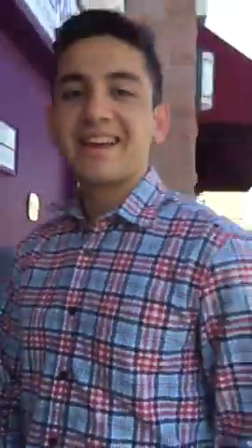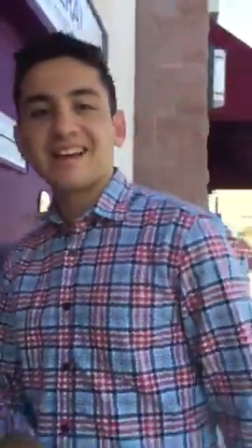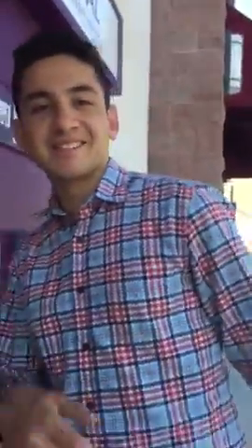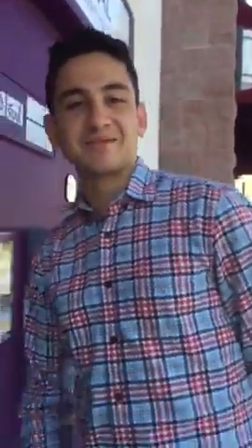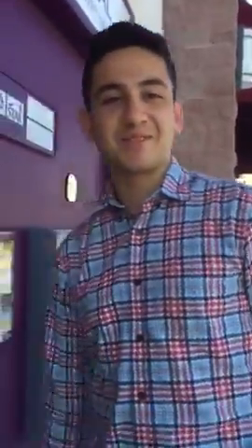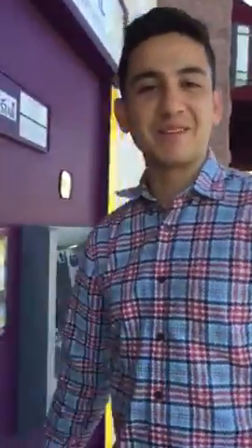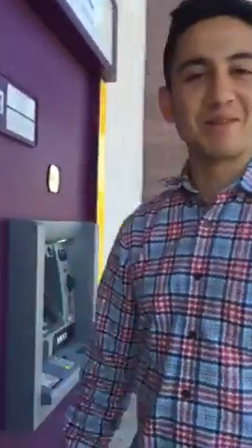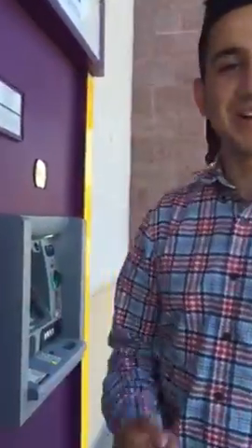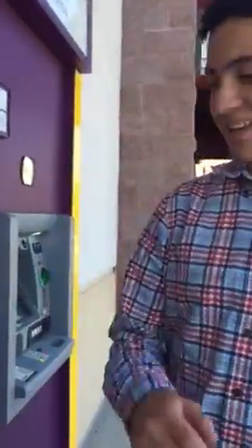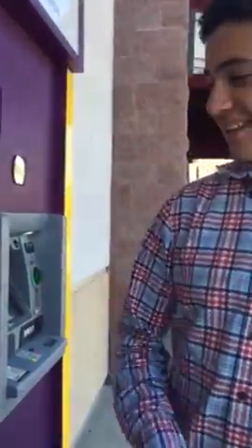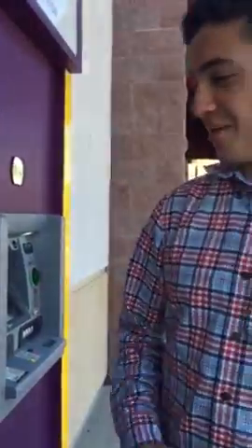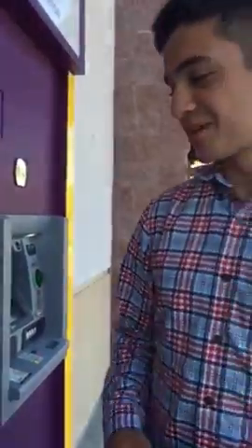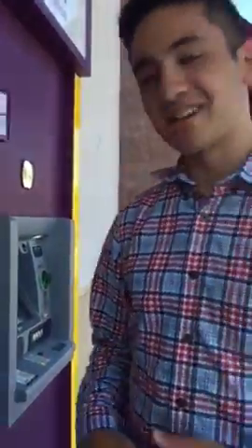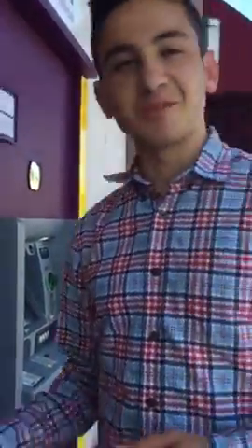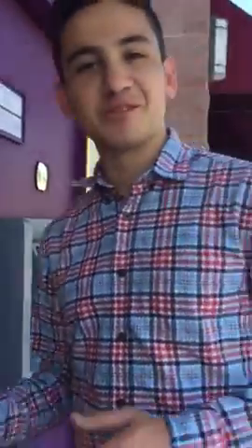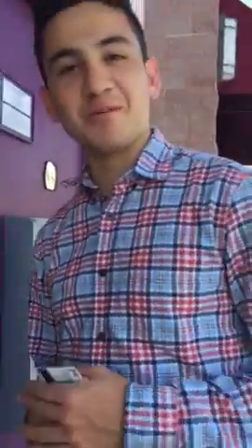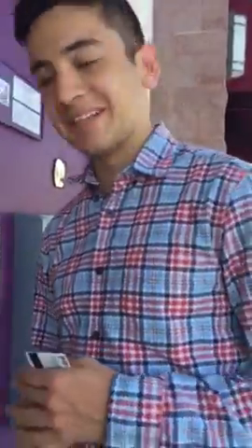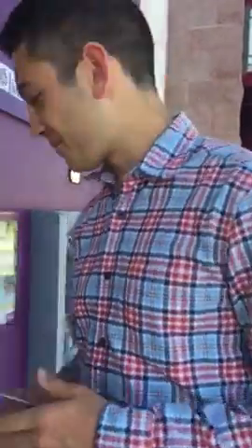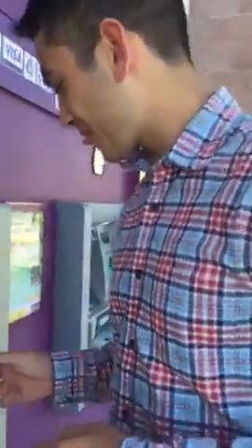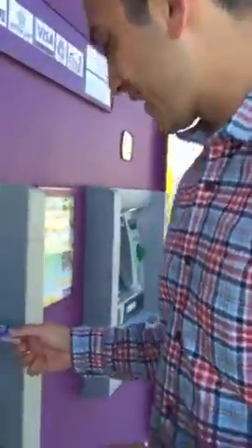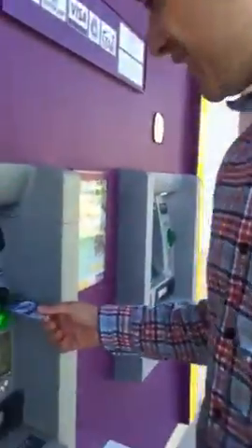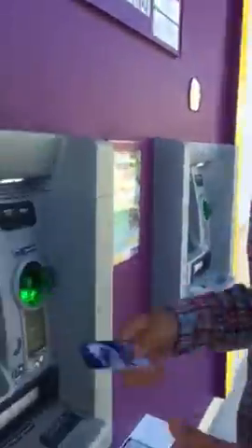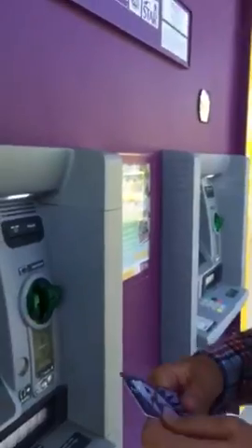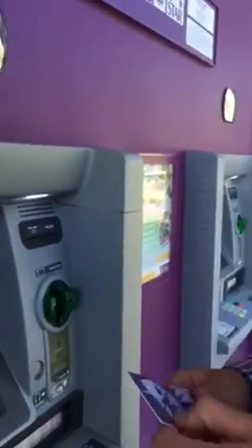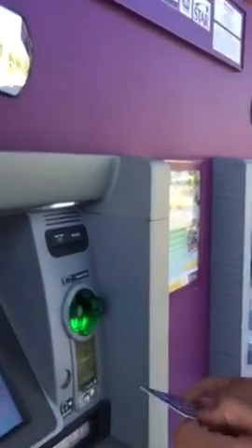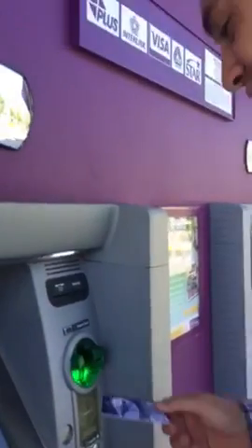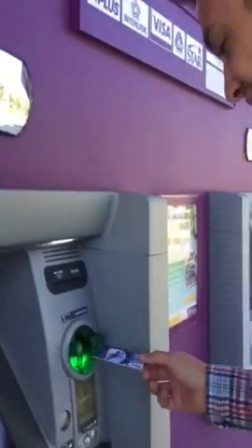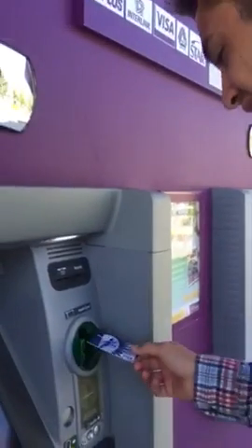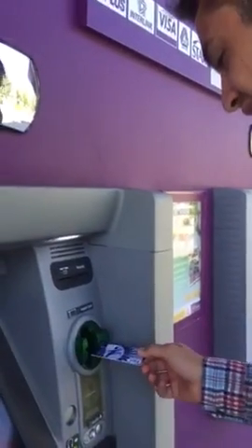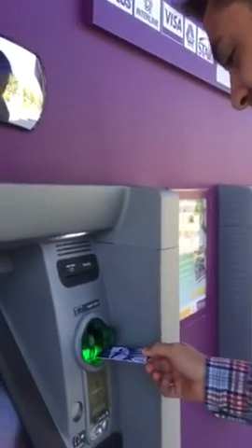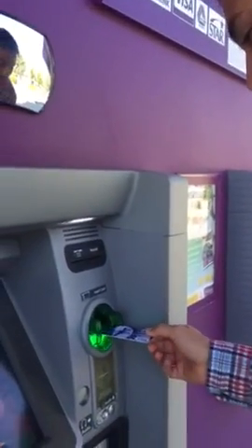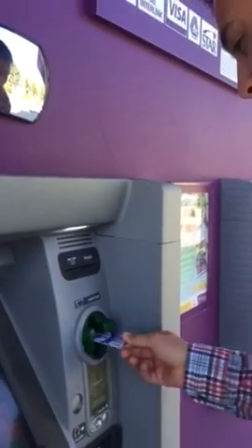Hey guys, my name is Mark and I'm going to show you guys some of the withdrawal money. So first, what you got to do is insert the card.